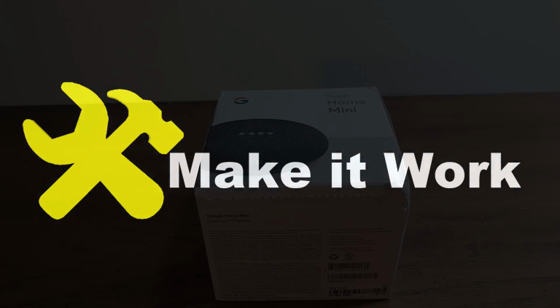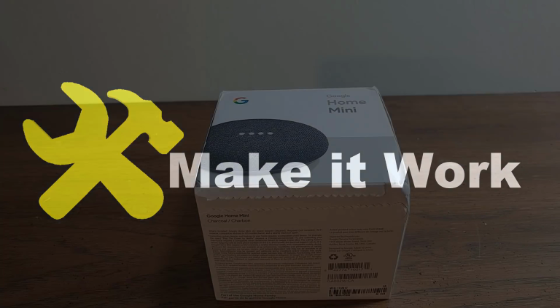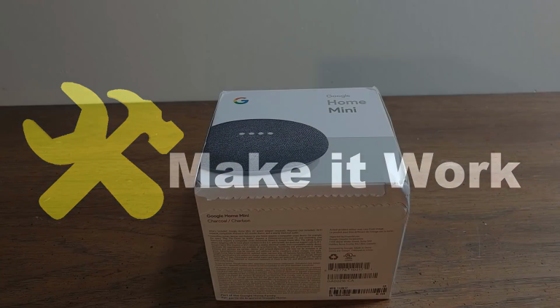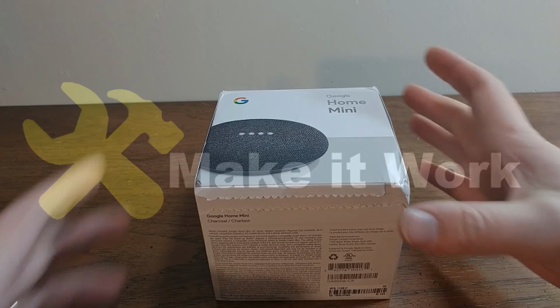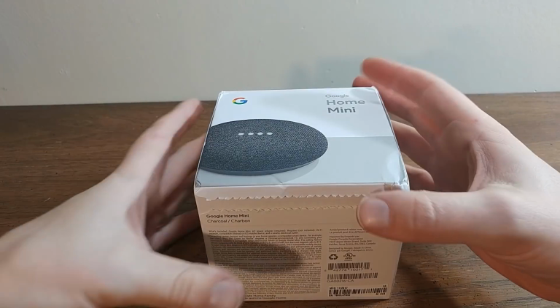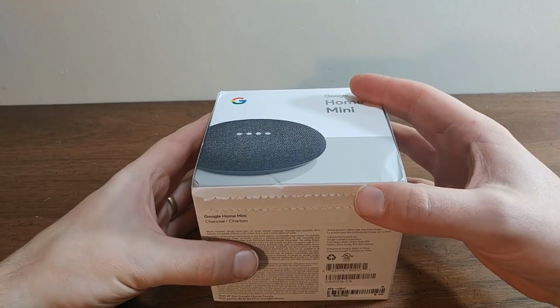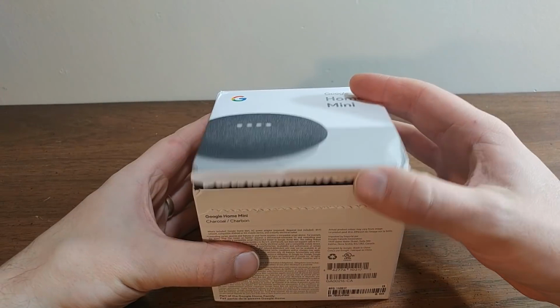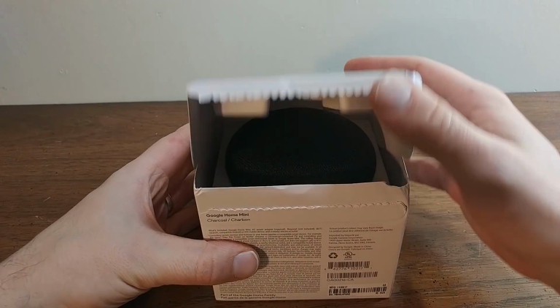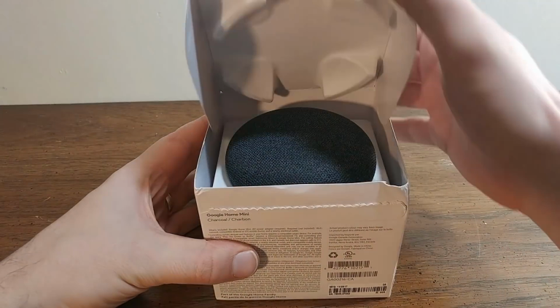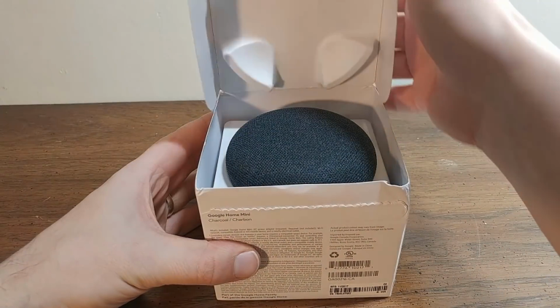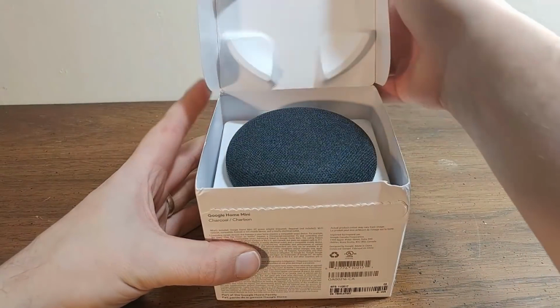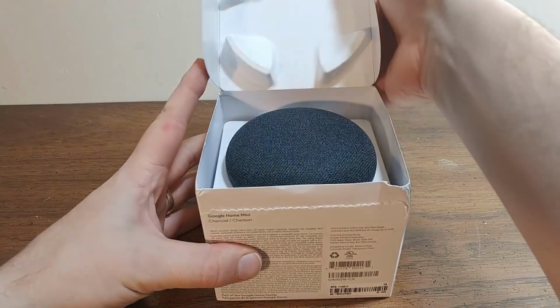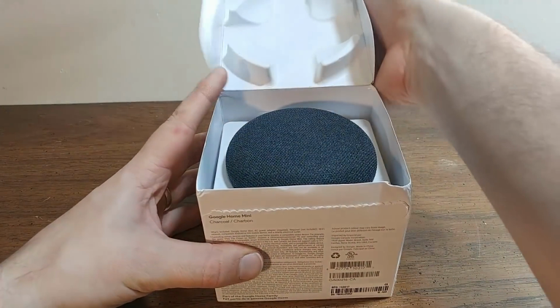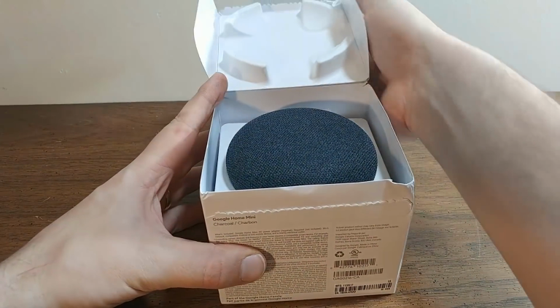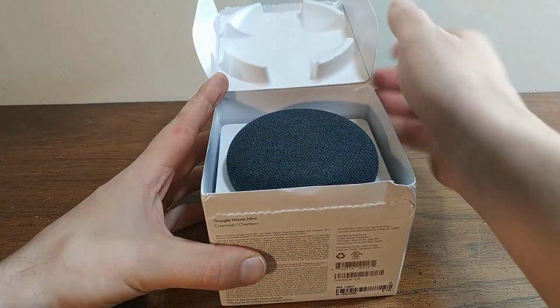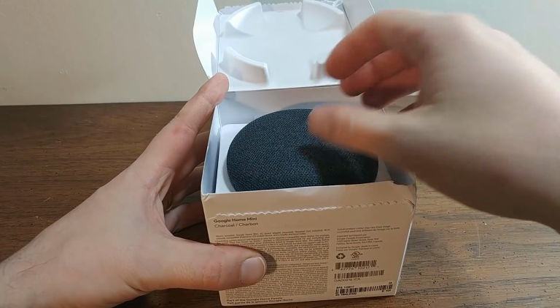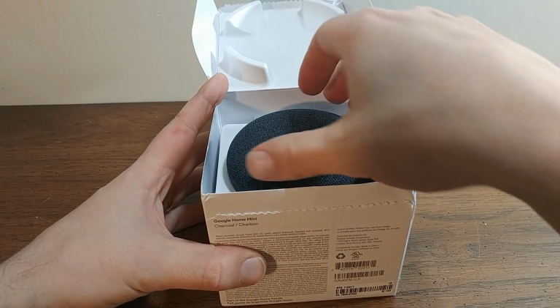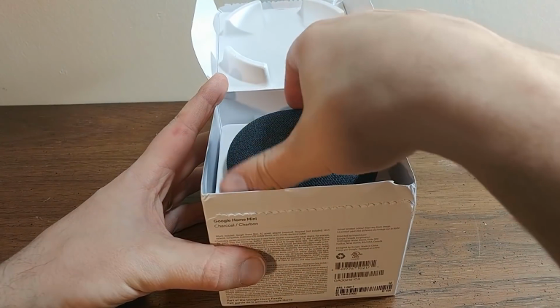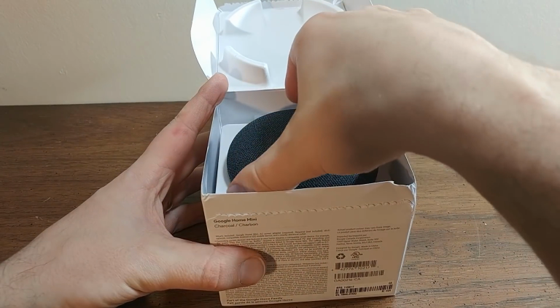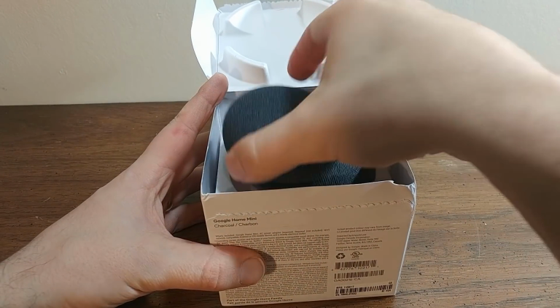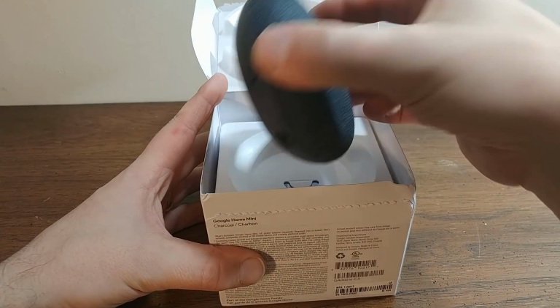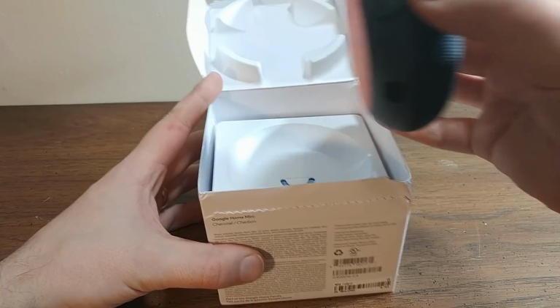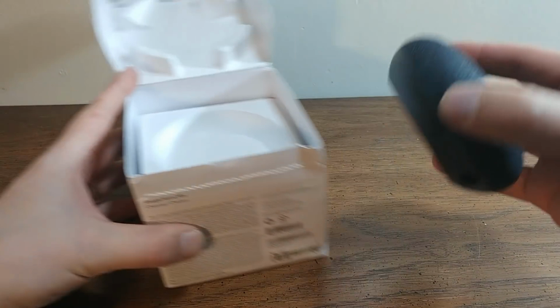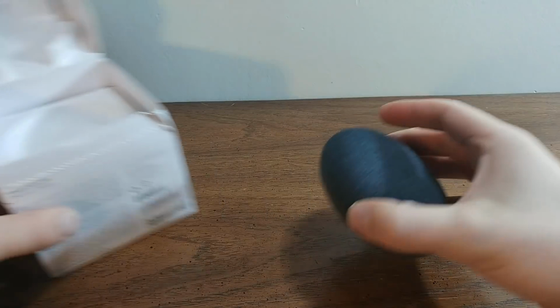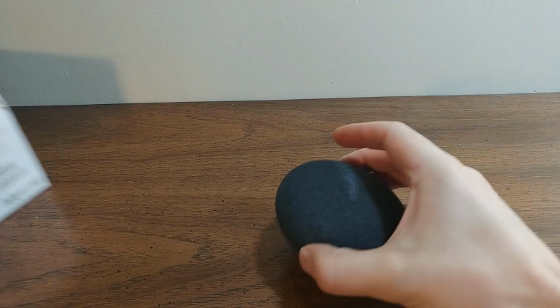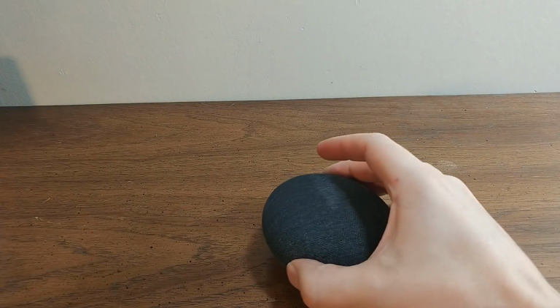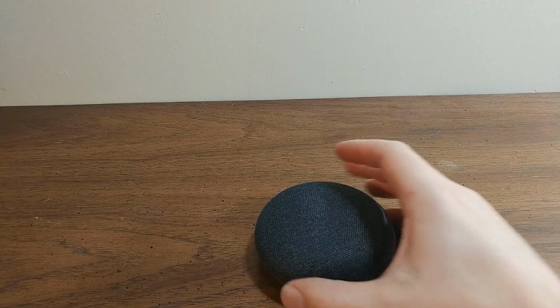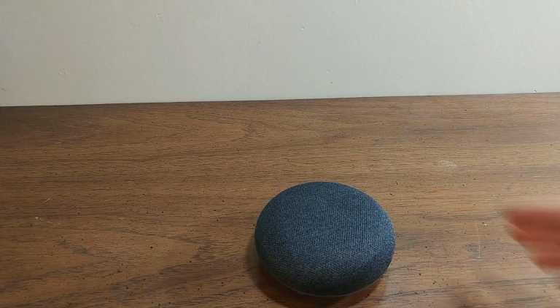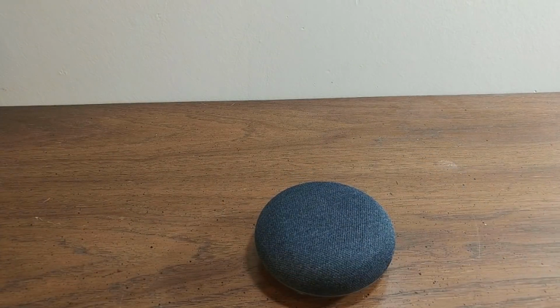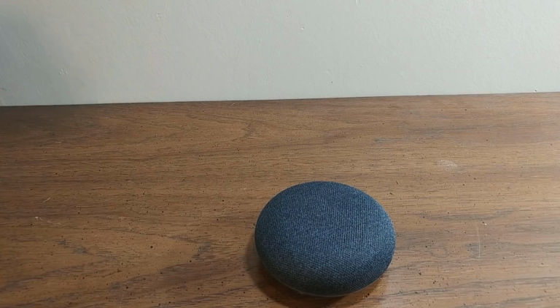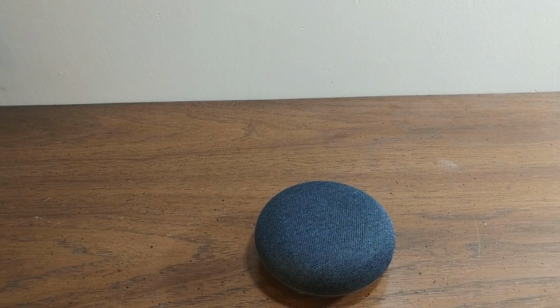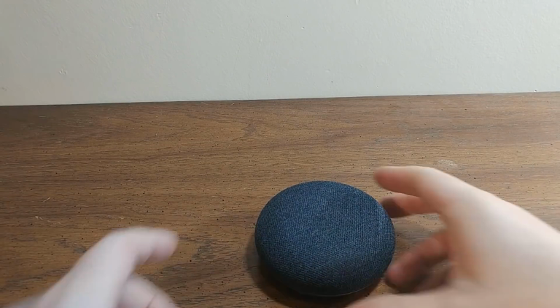In this video, I'm going to be demonstrating how I modified my Google Home Mini to have an aux out jack.